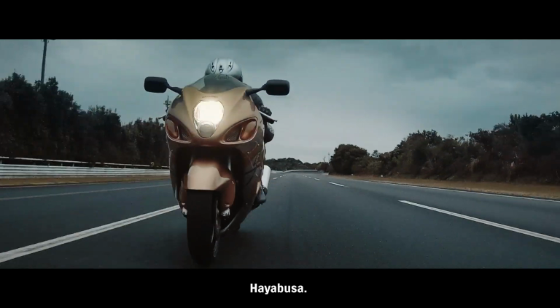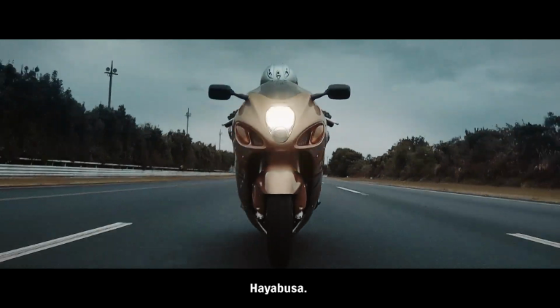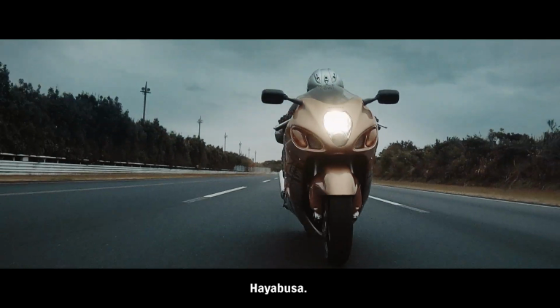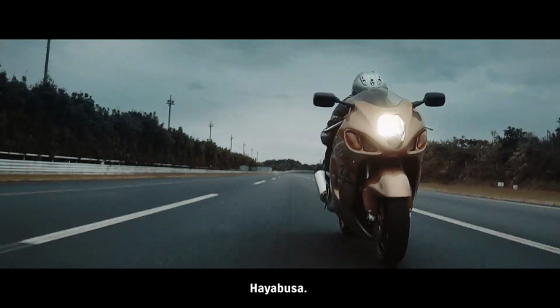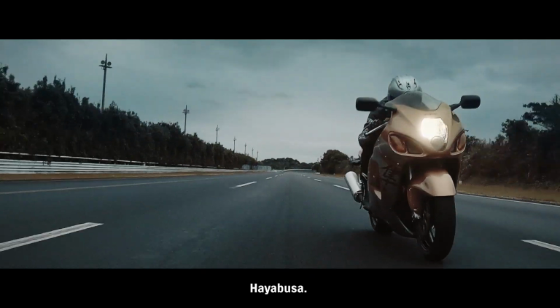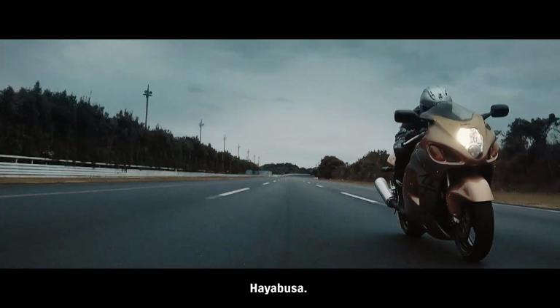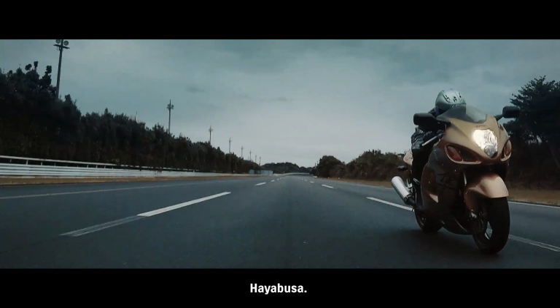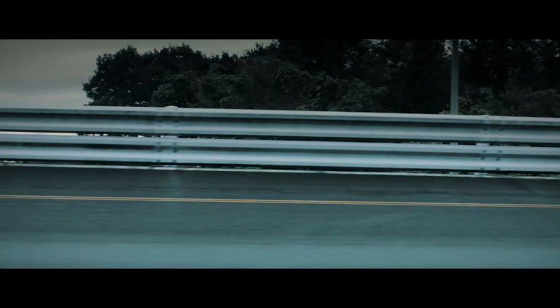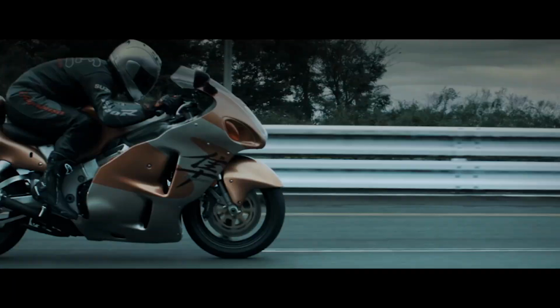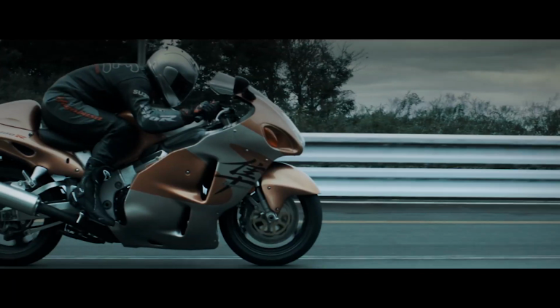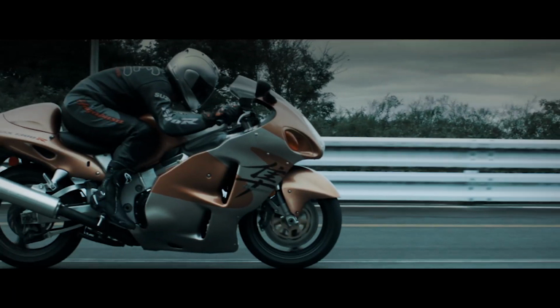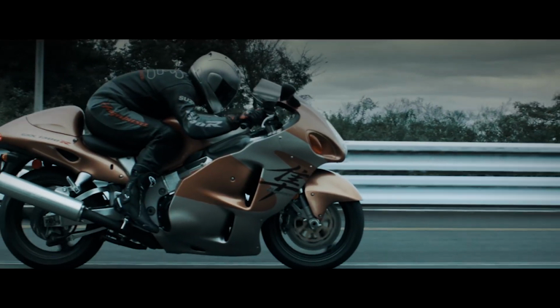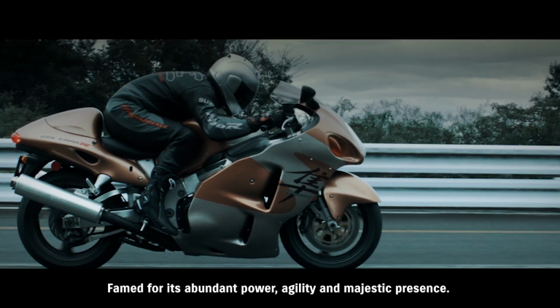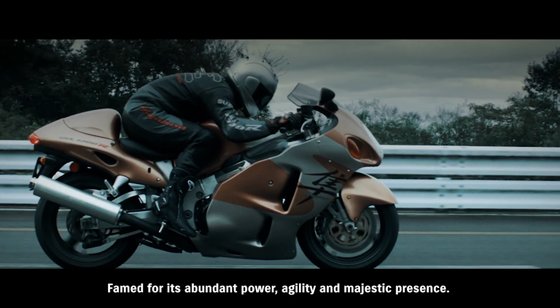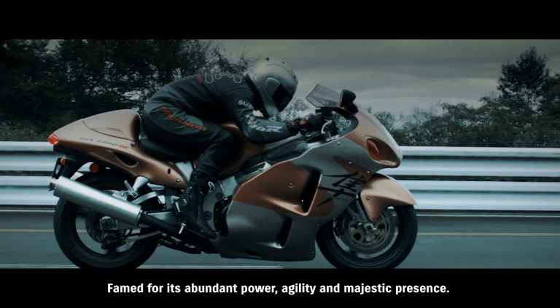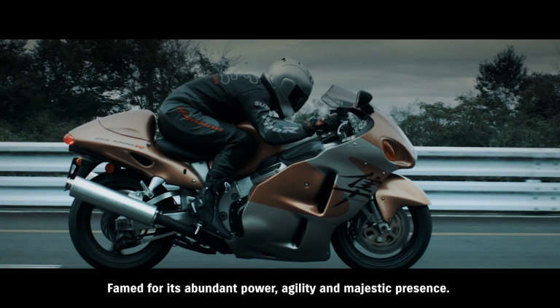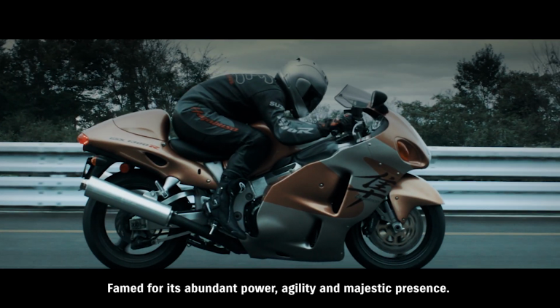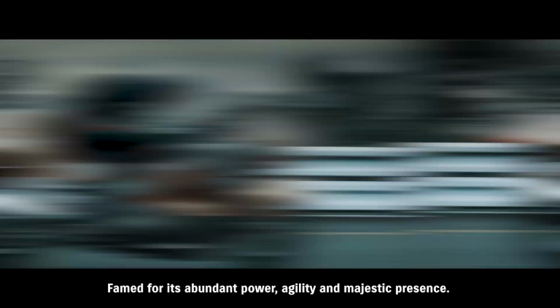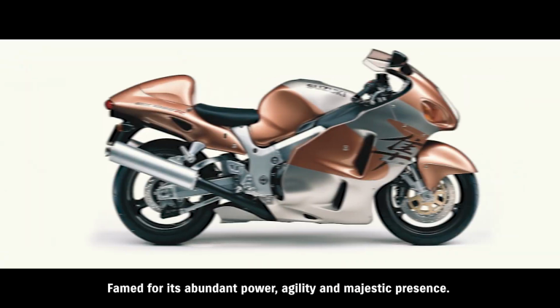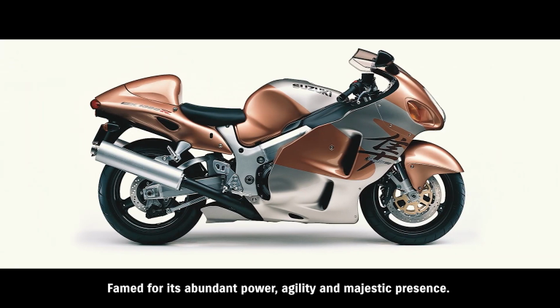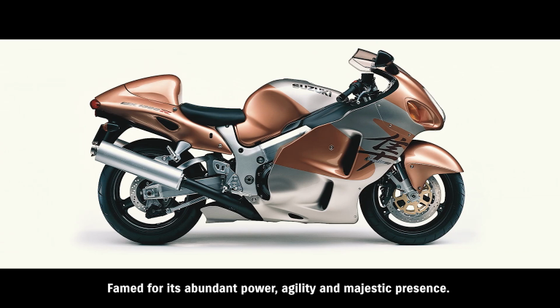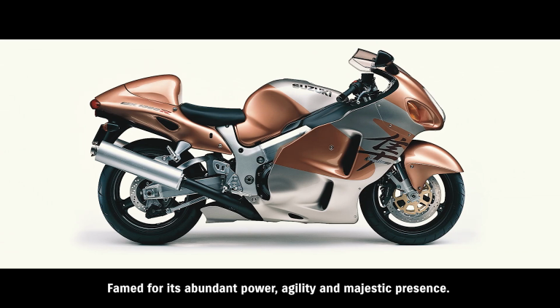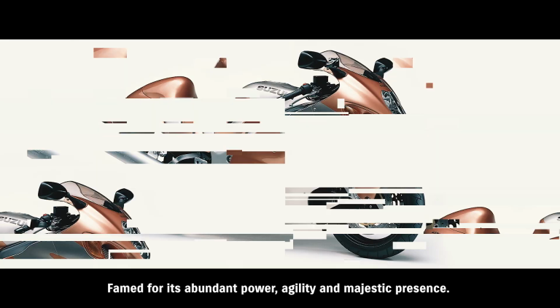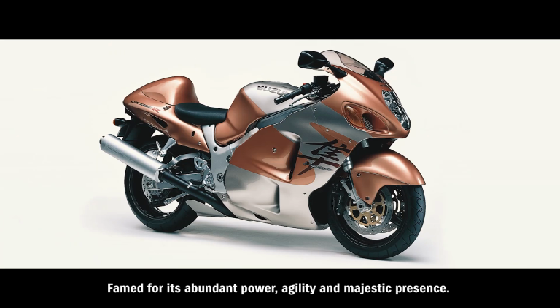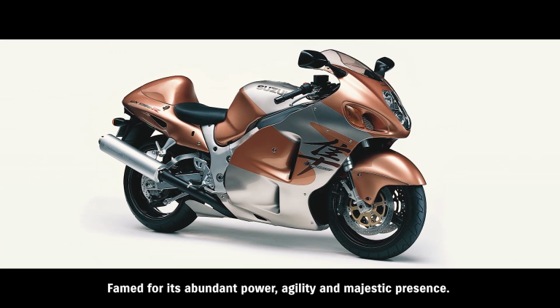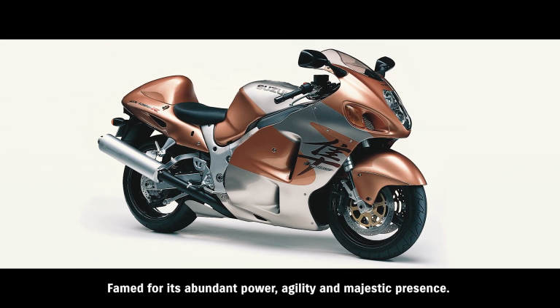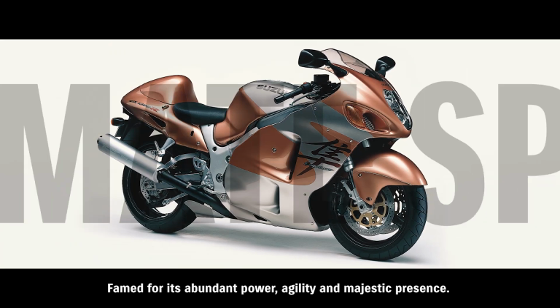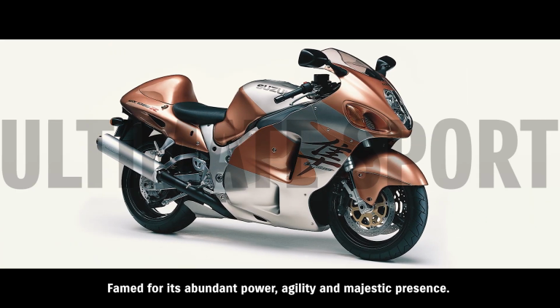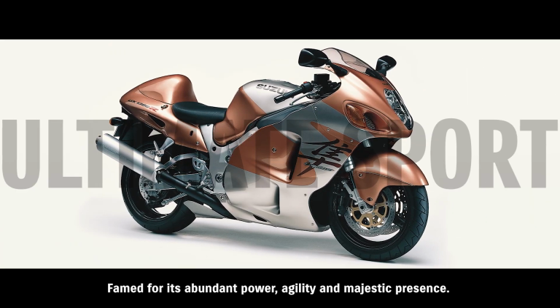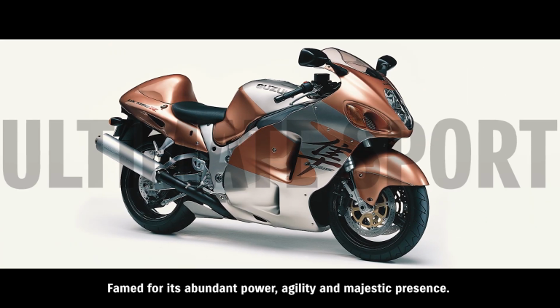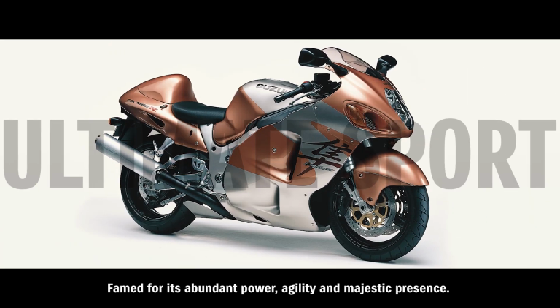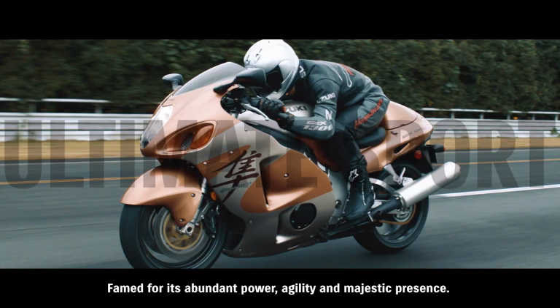HAYABUSA. Famed for its abundant power, agility, and majestic presence.